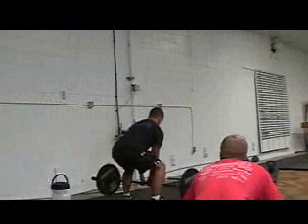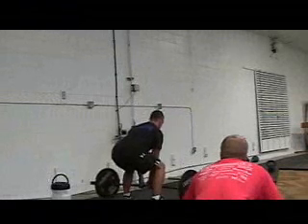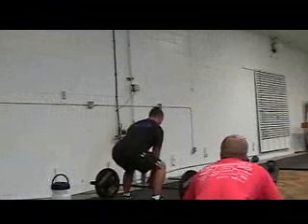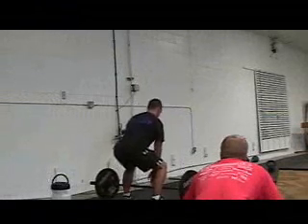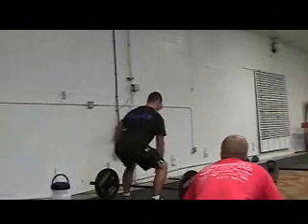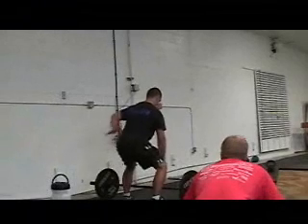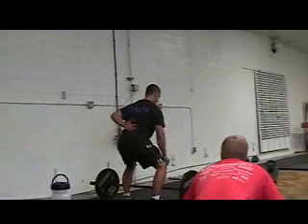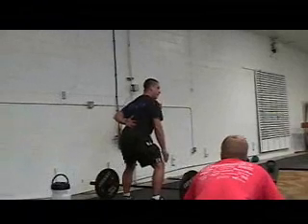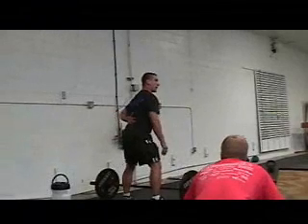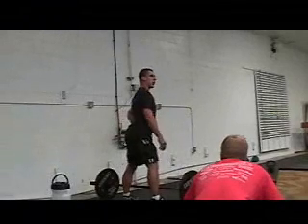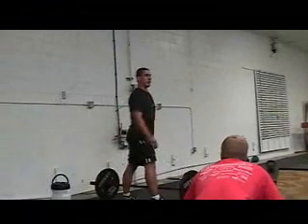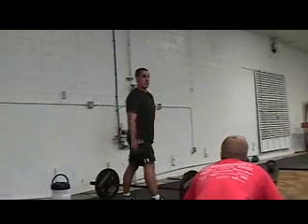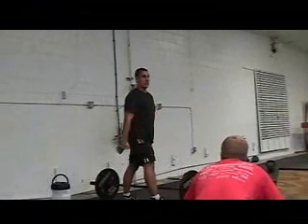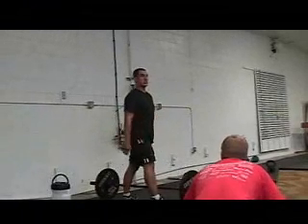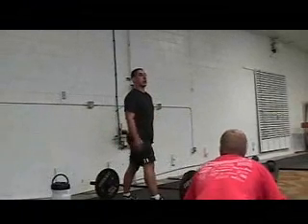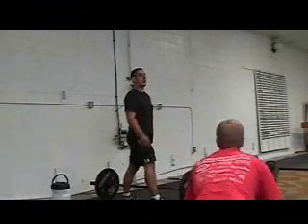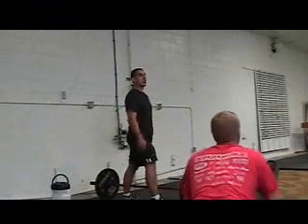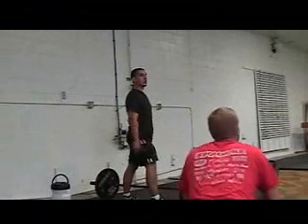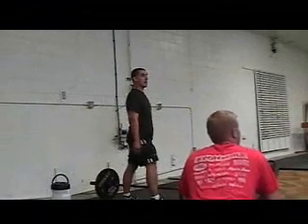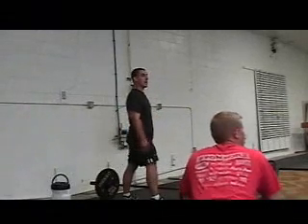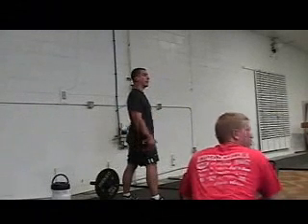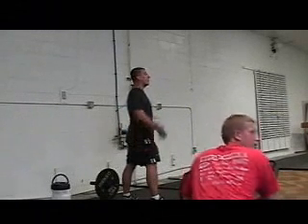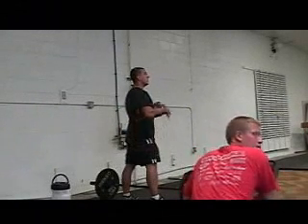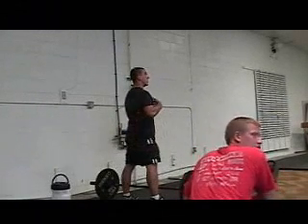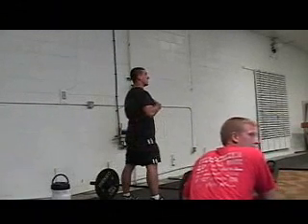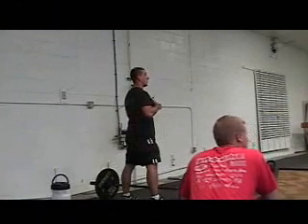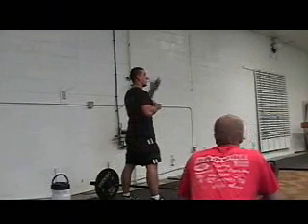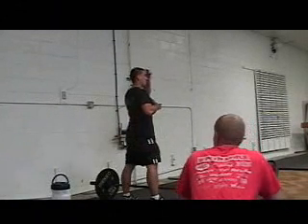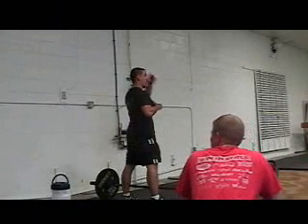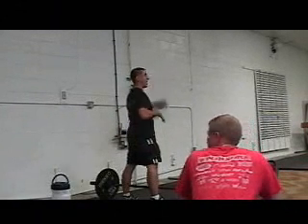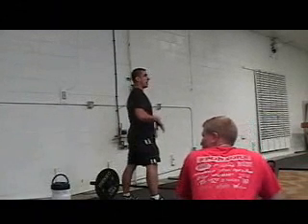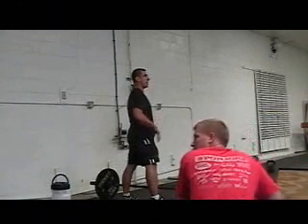Lower back — lumbar curve stays nice and arched the whole time. Chest up, head up.